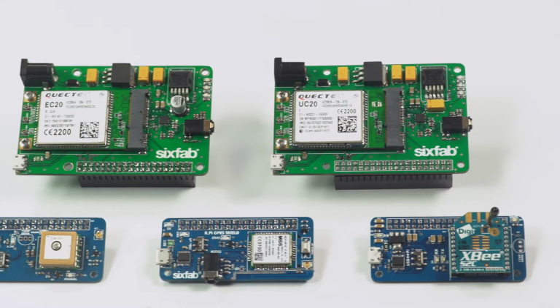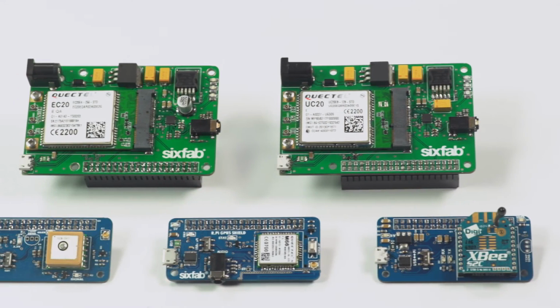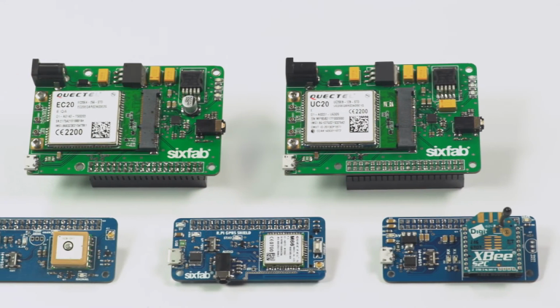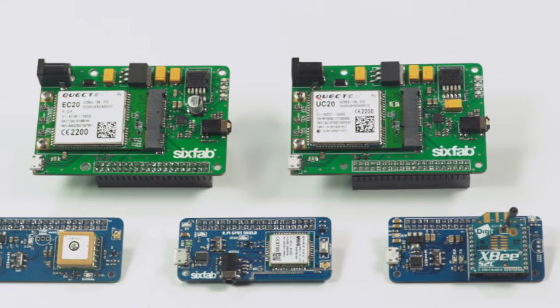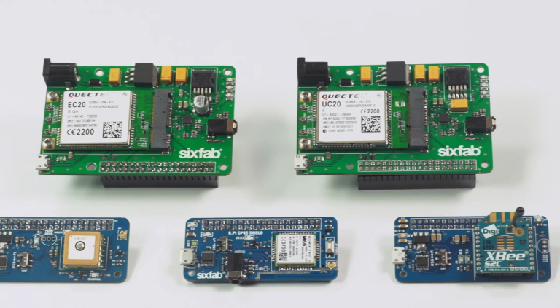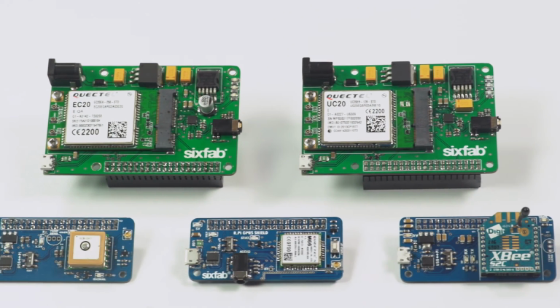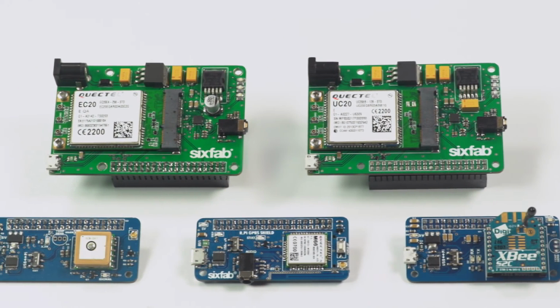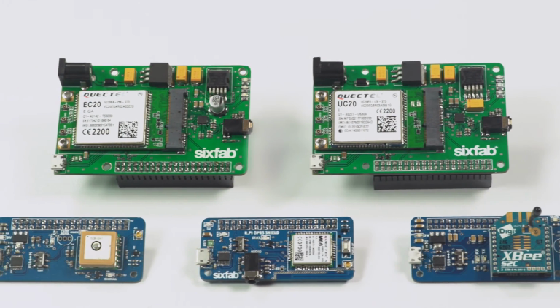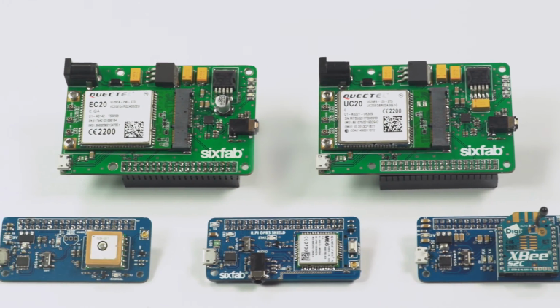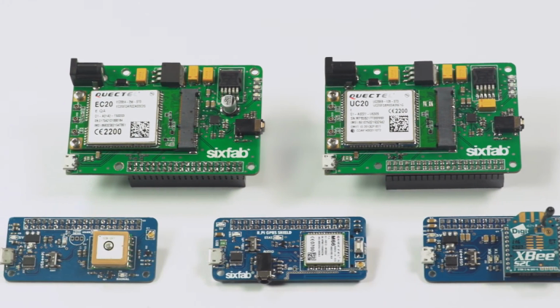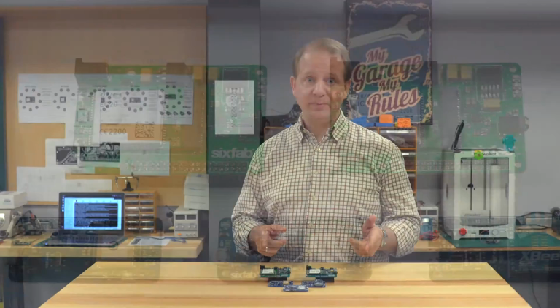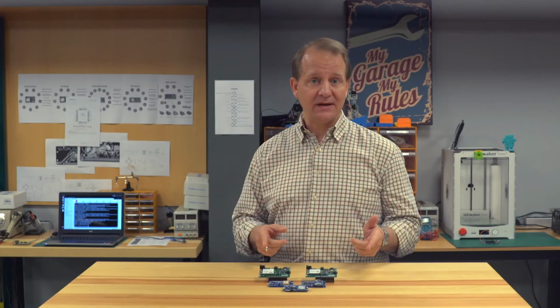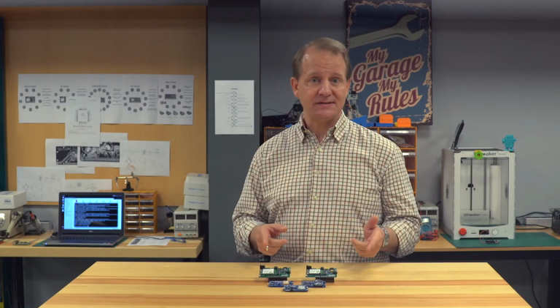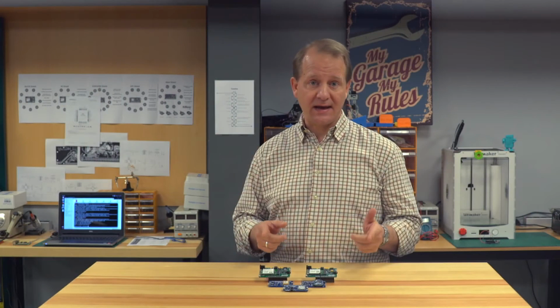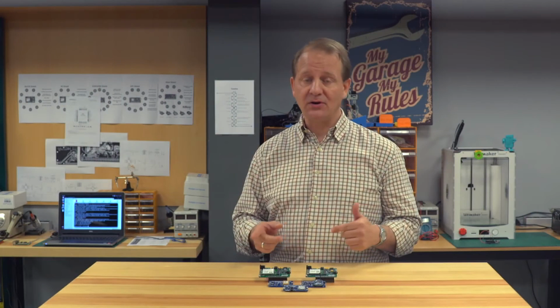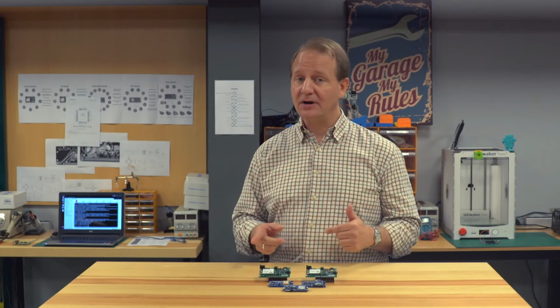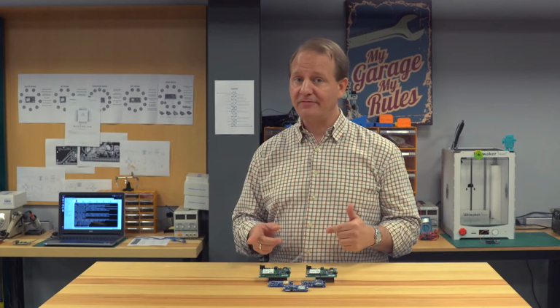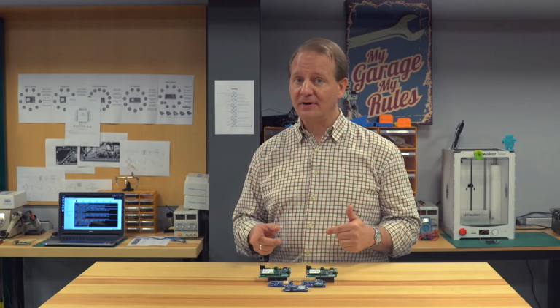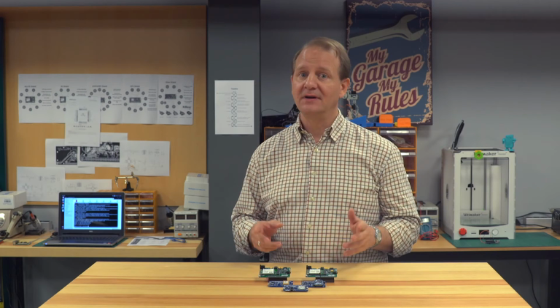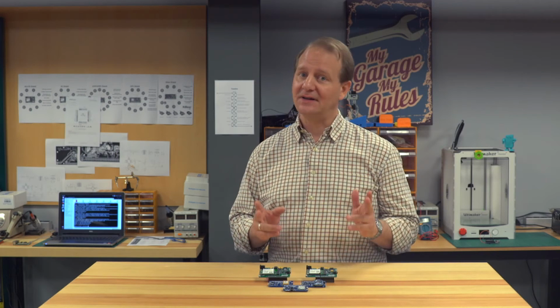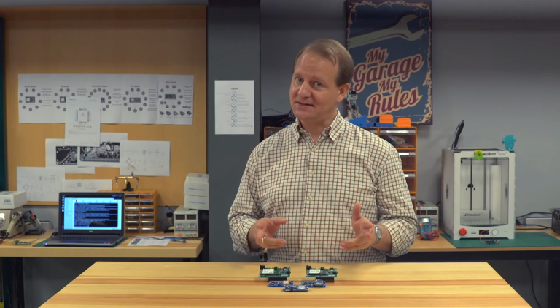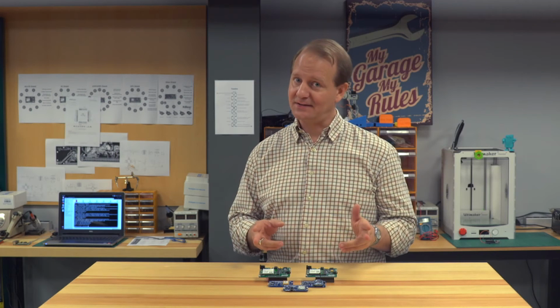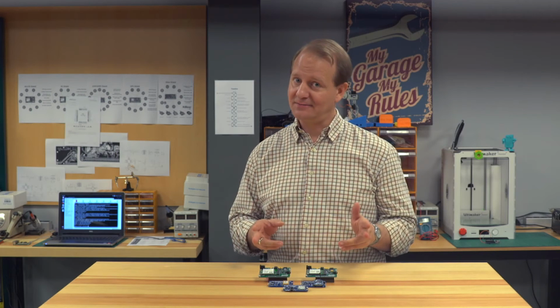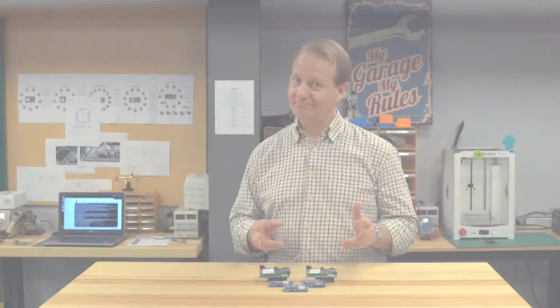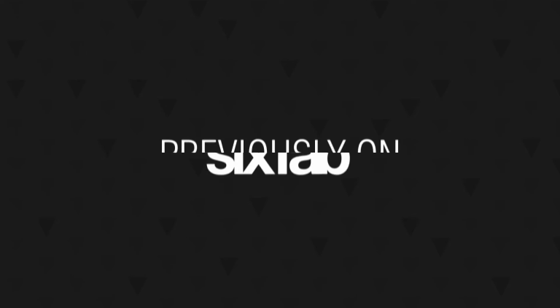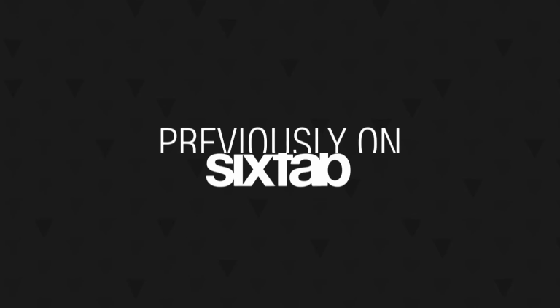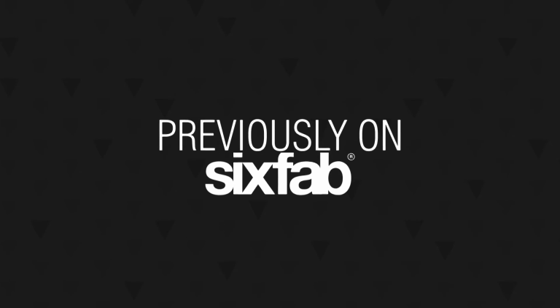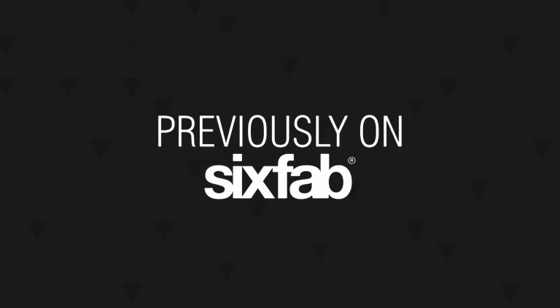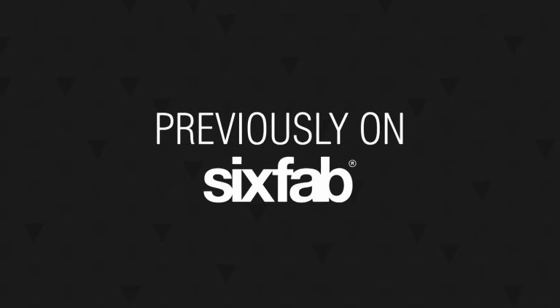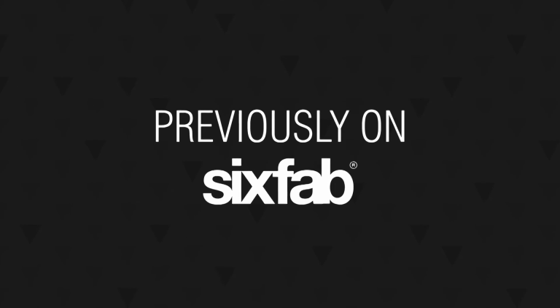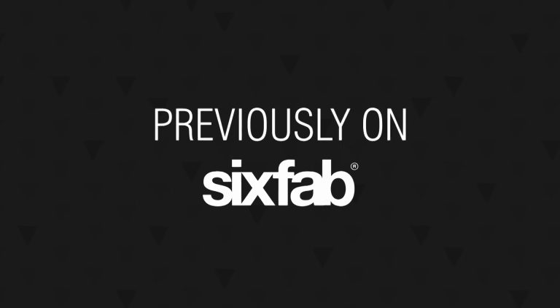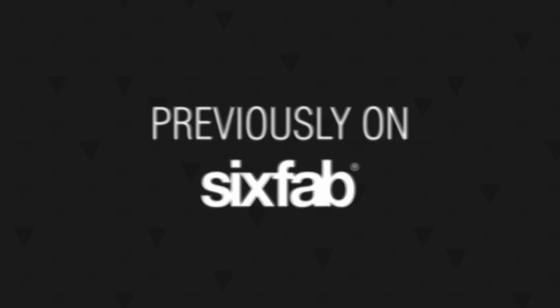LTE, 3G, GPRS, GPS and RF — let's connect. Previously on 6FAB.